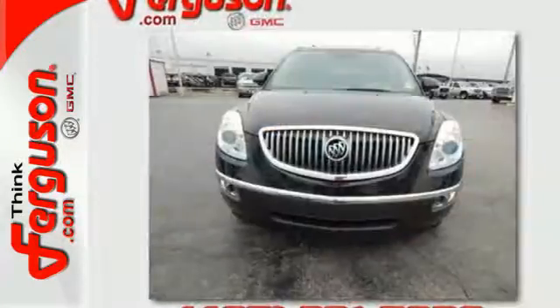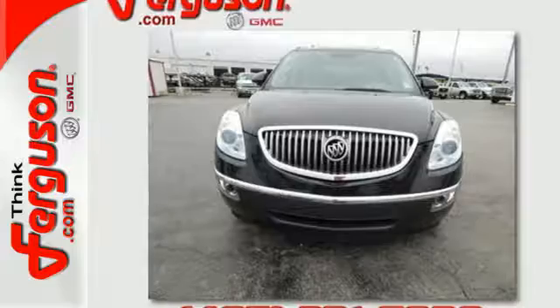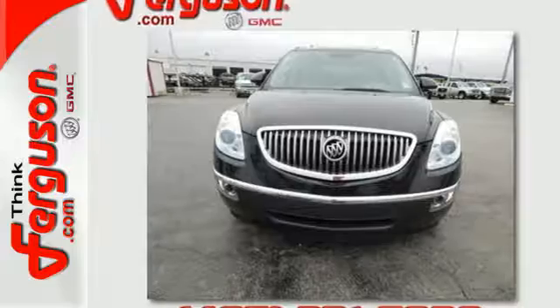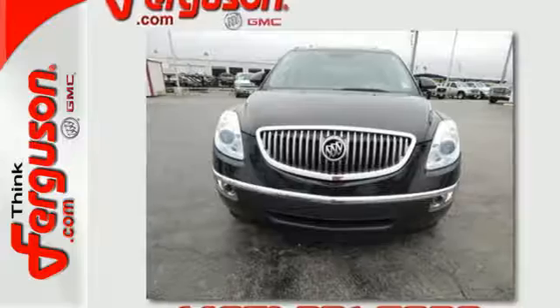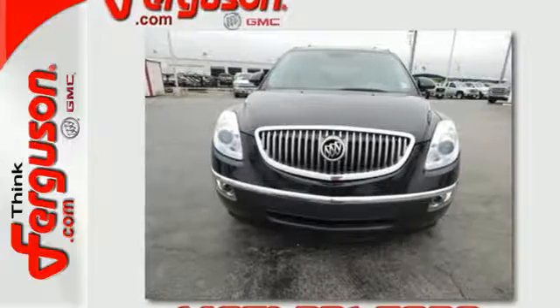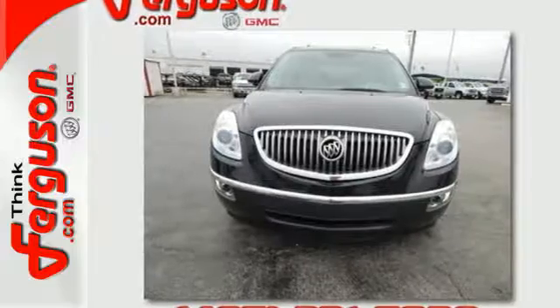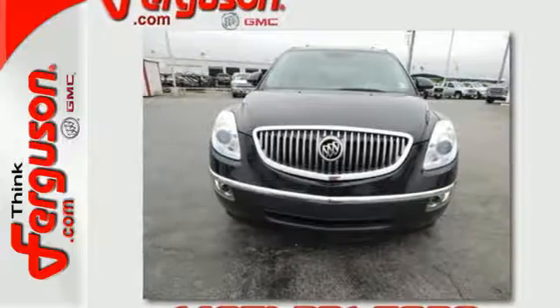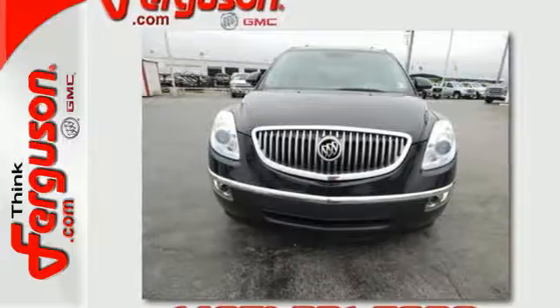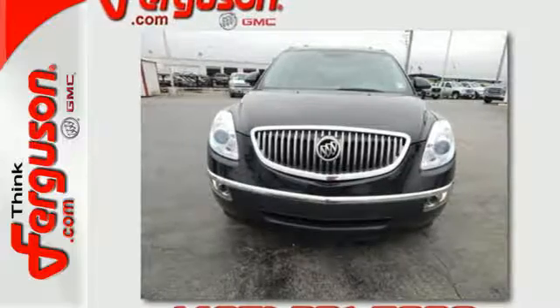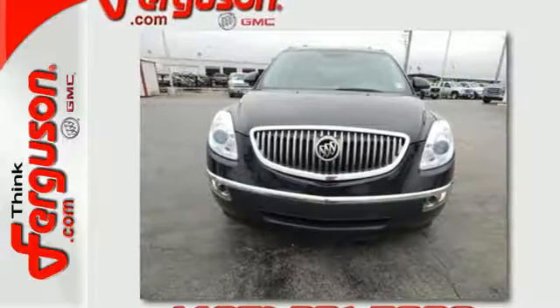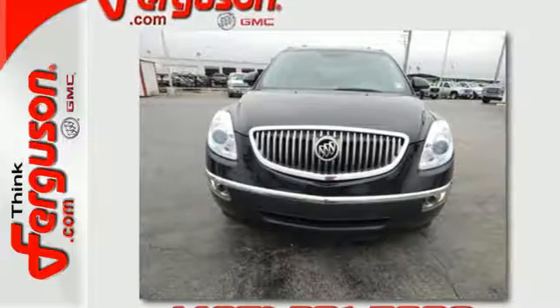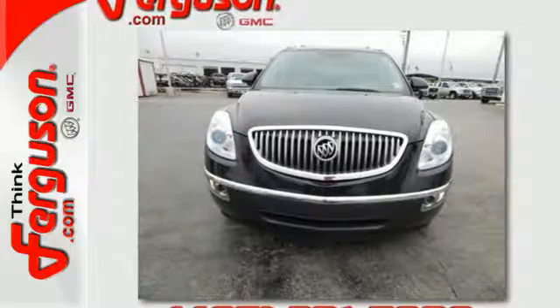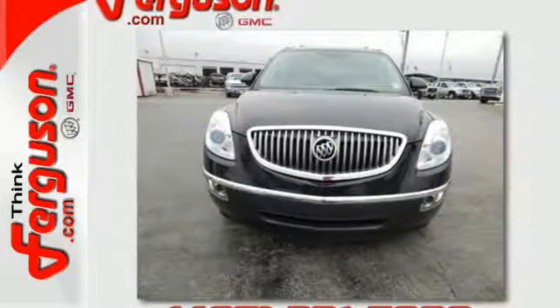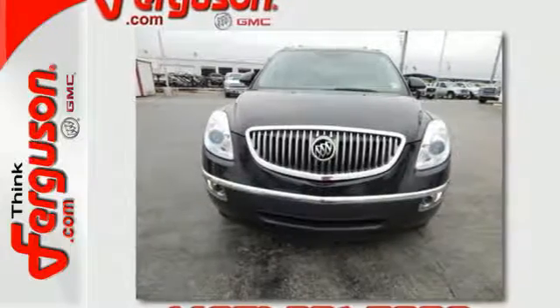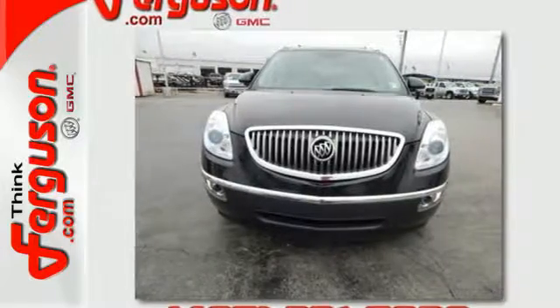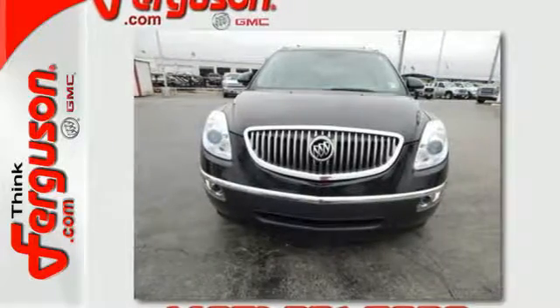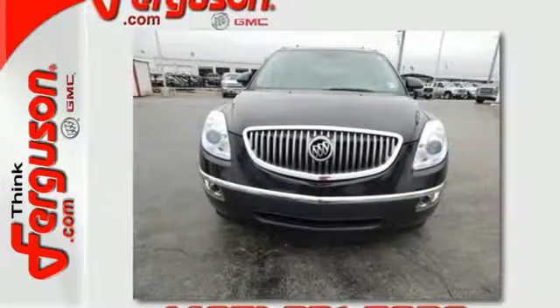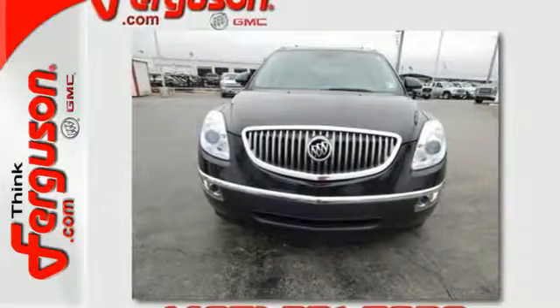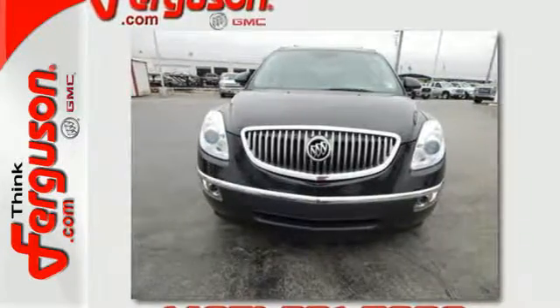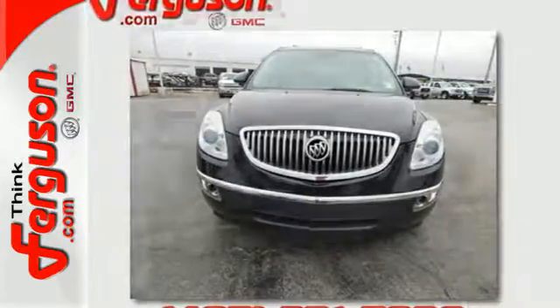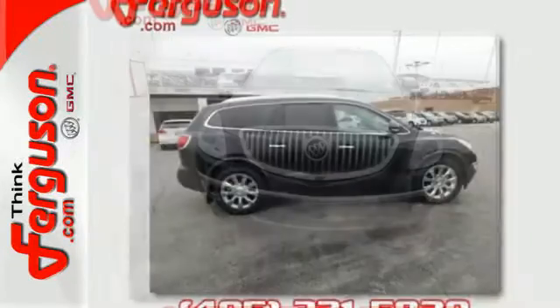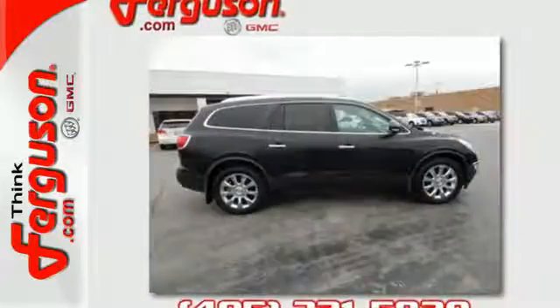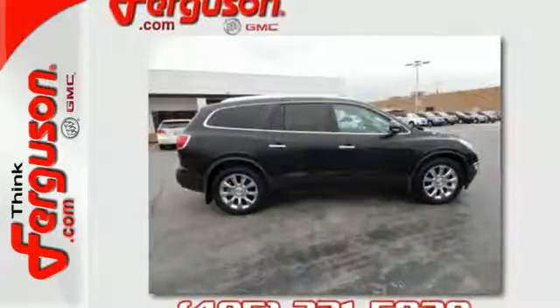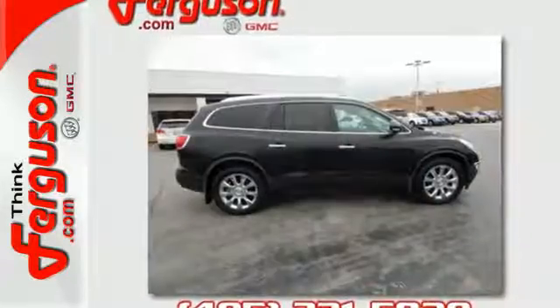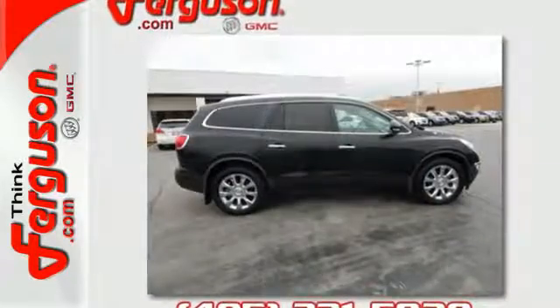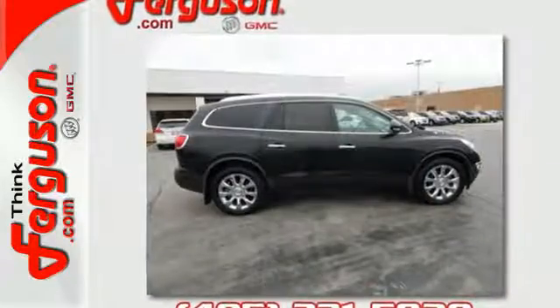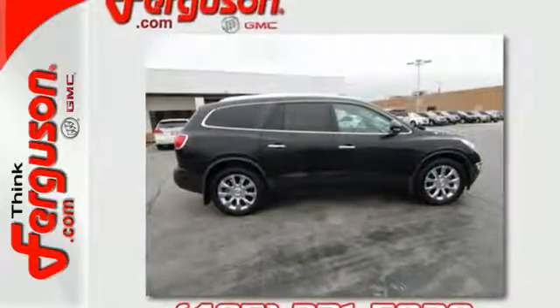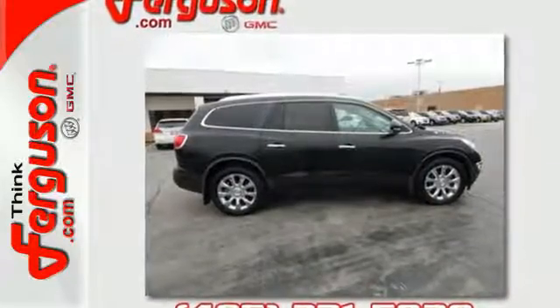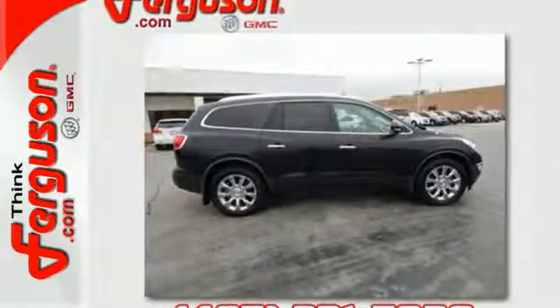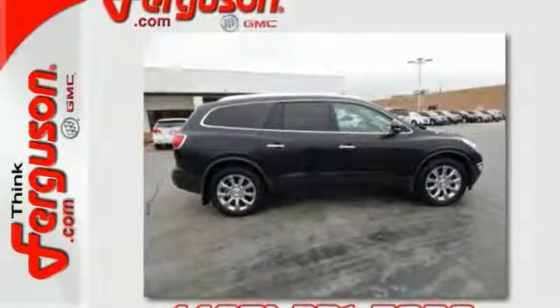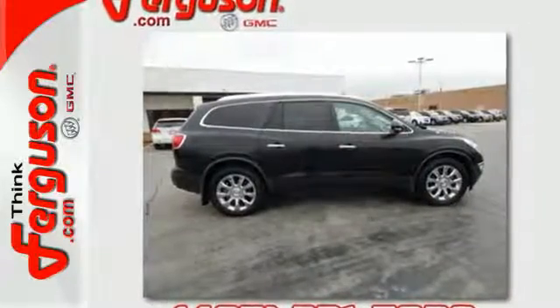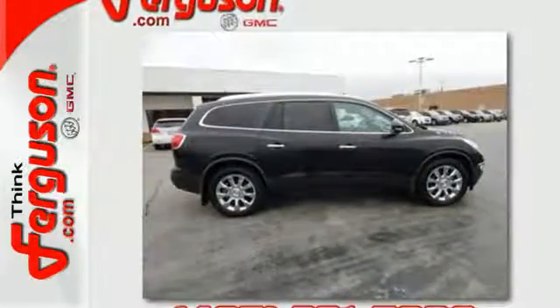safety, performance, and elegance into one package like the remarkable Enclave.